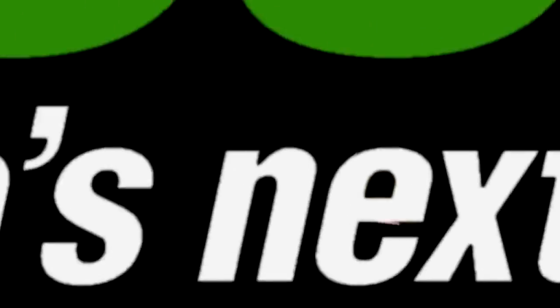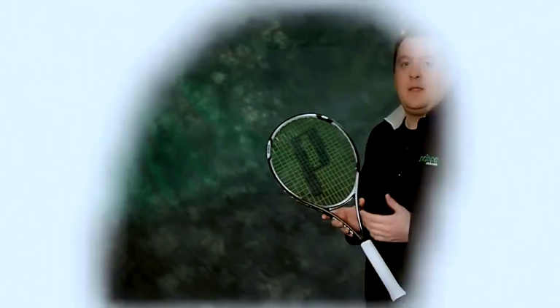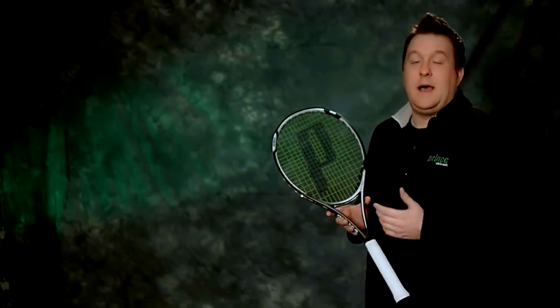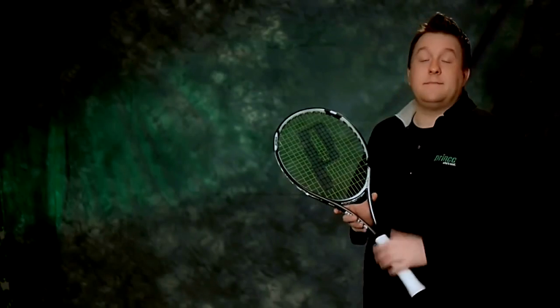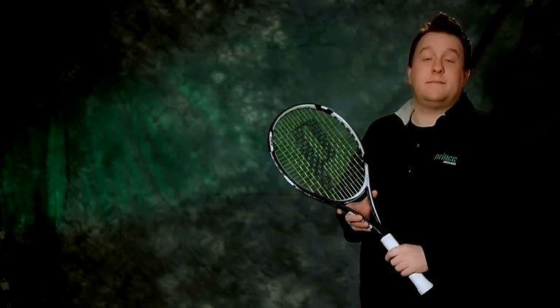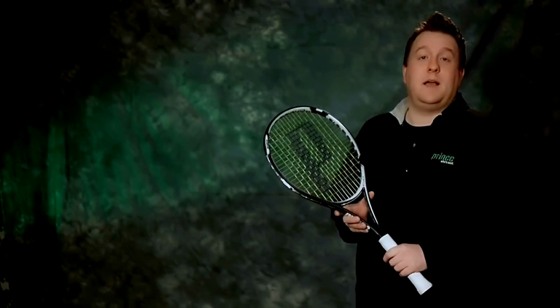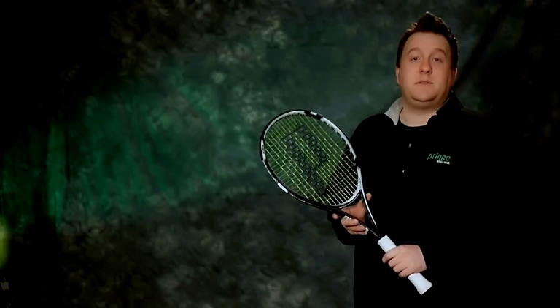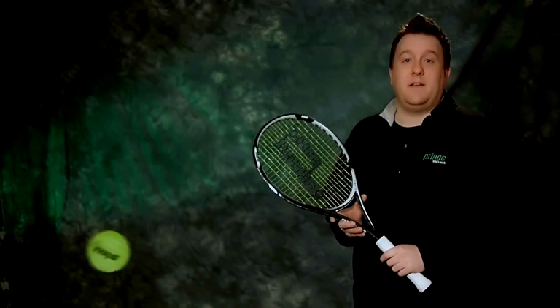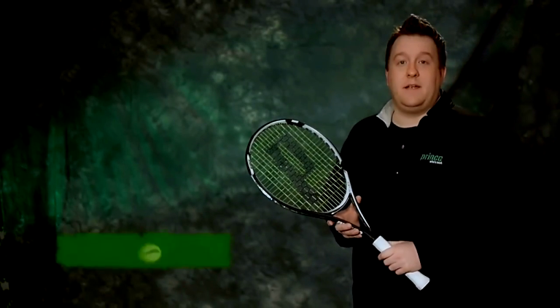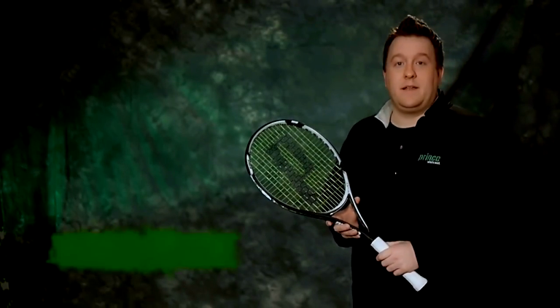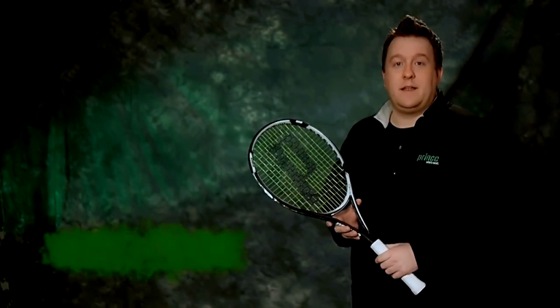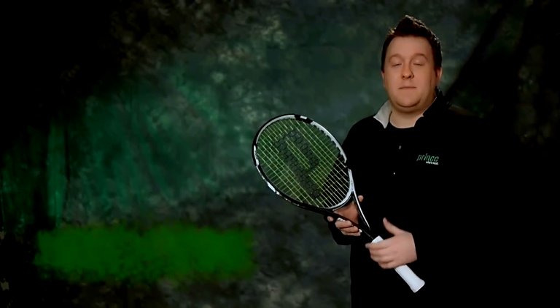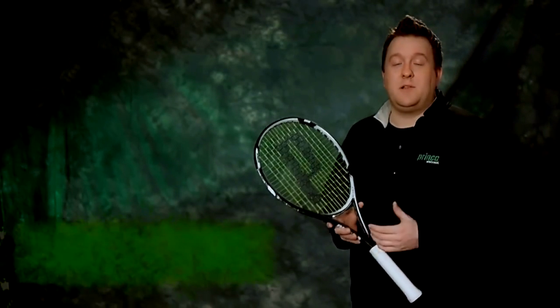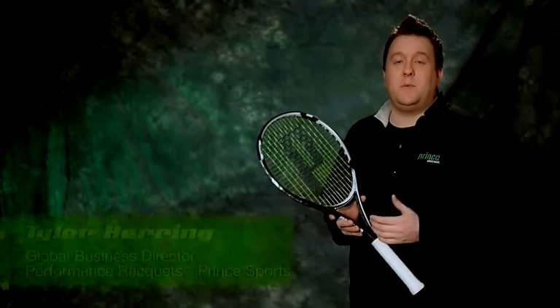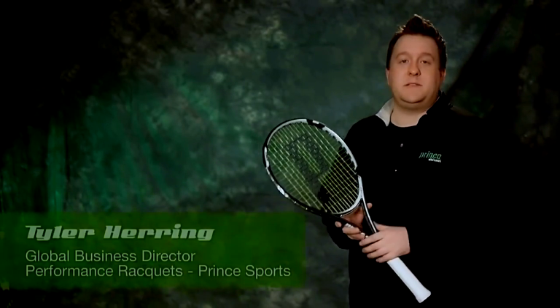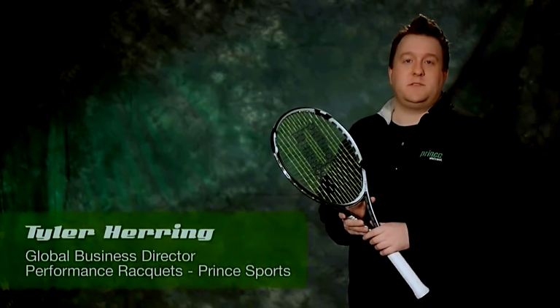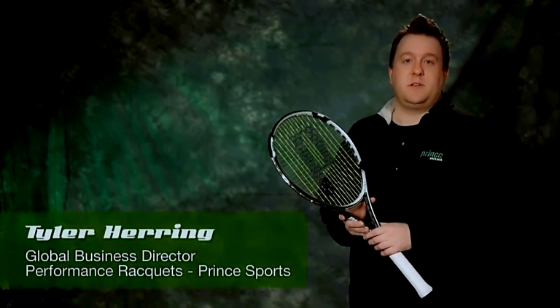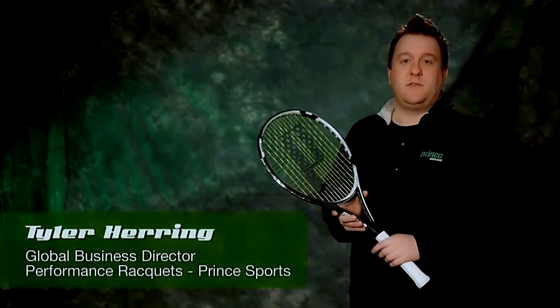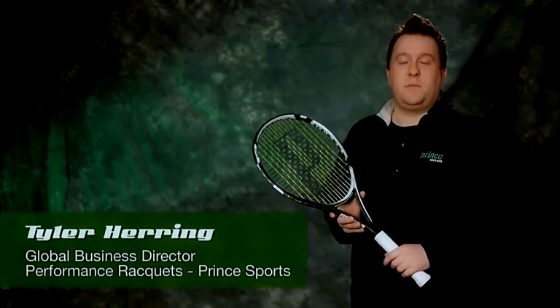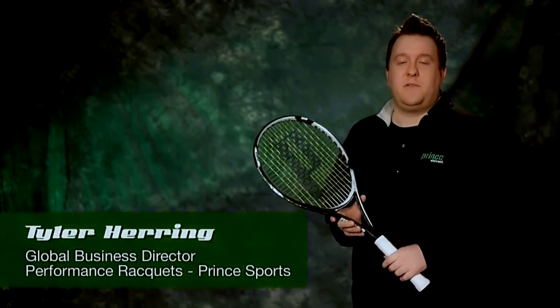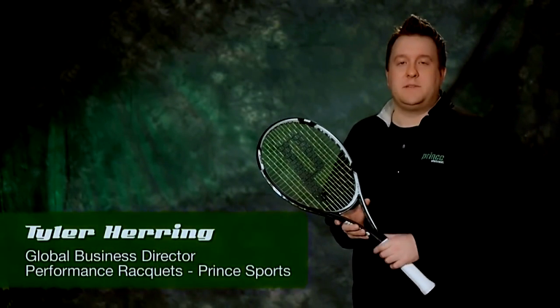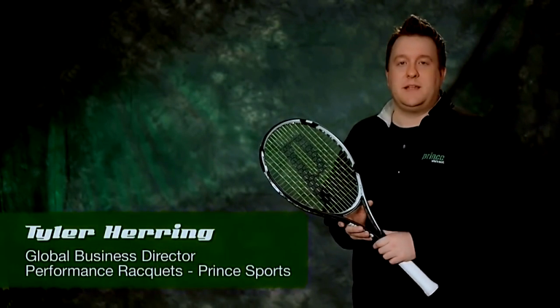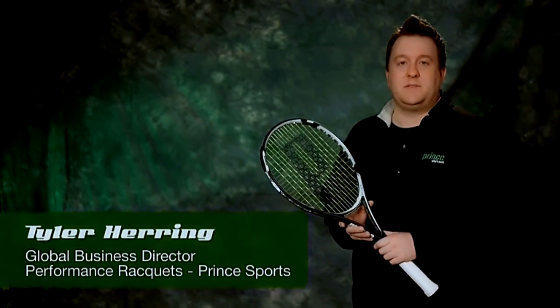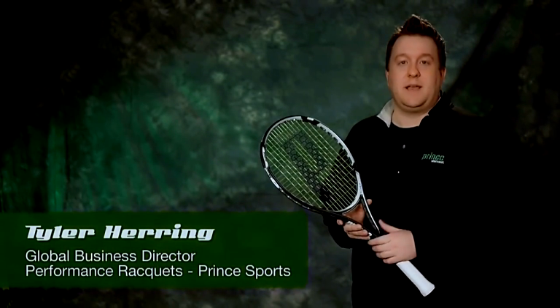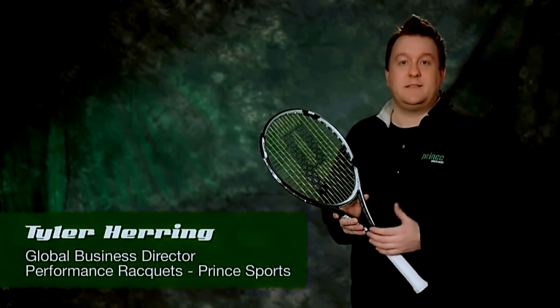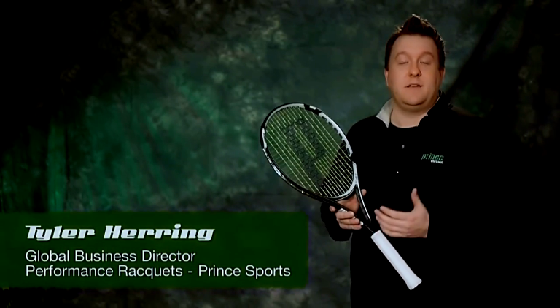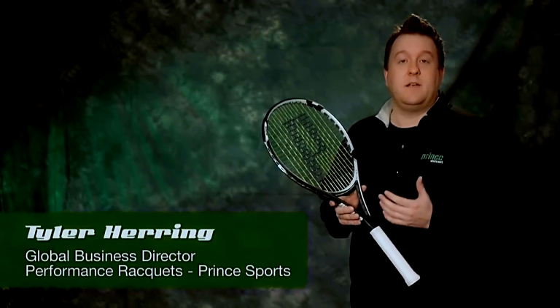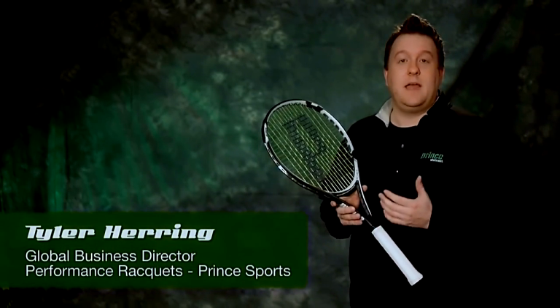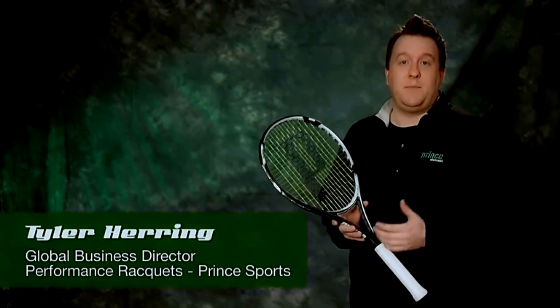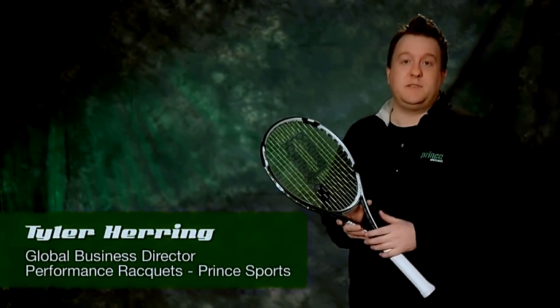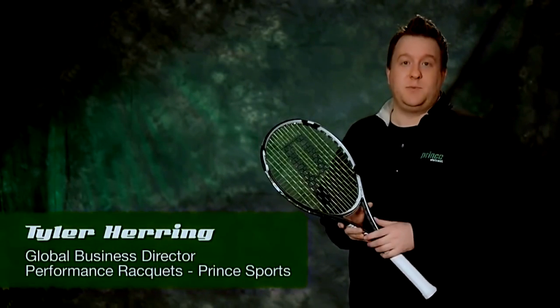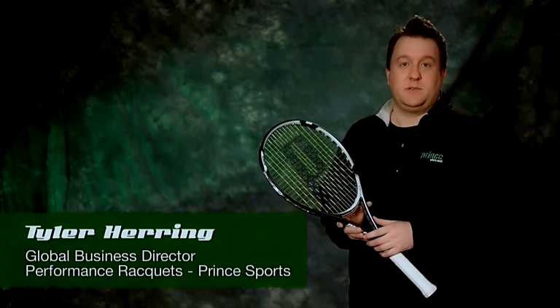Hi, I'm Tyler Herring, and I'm the Global Business Director for Performance Tennis Rackets here at Prince Sports.